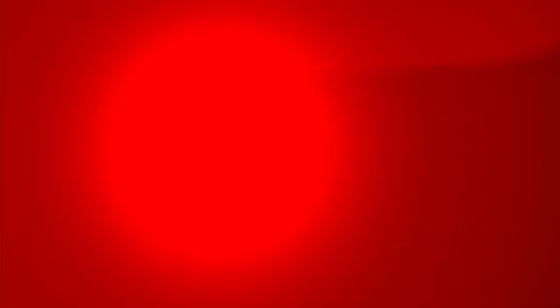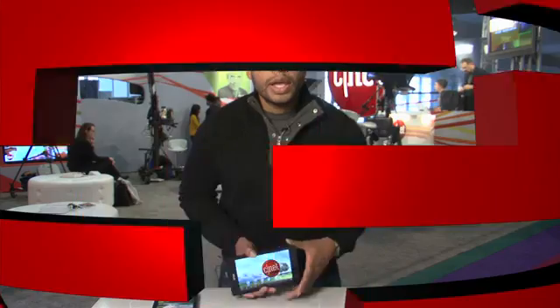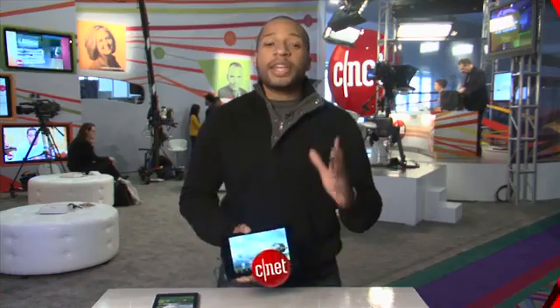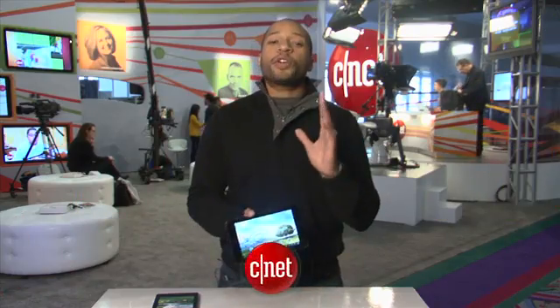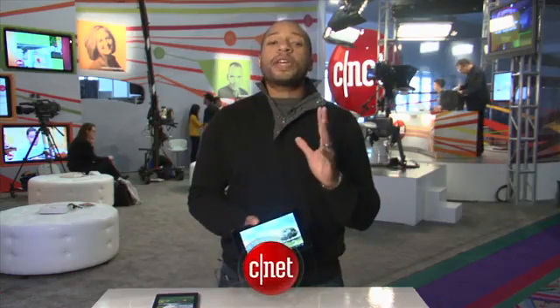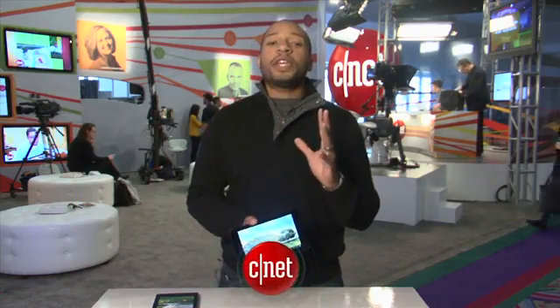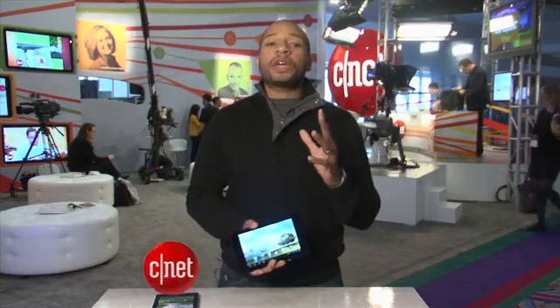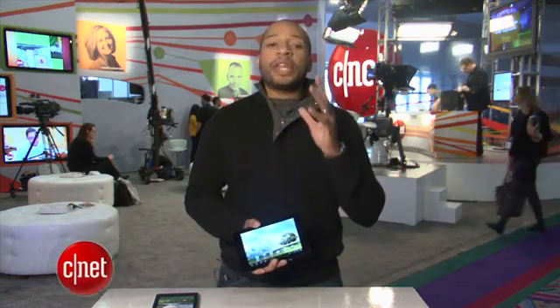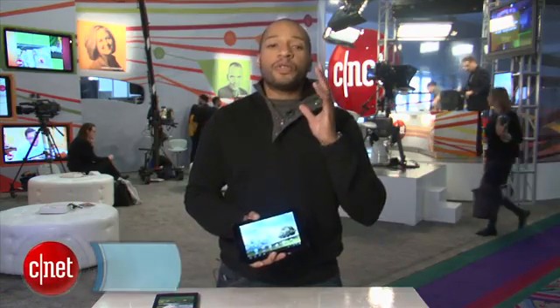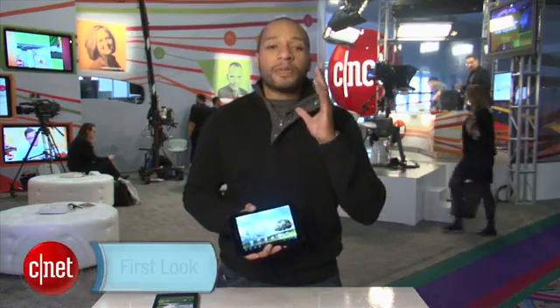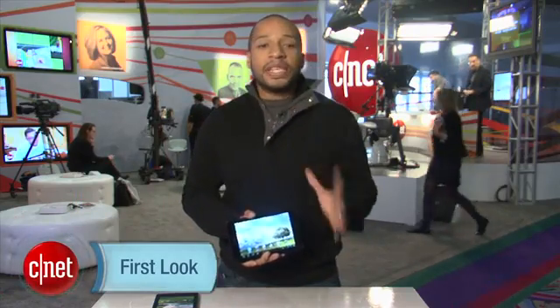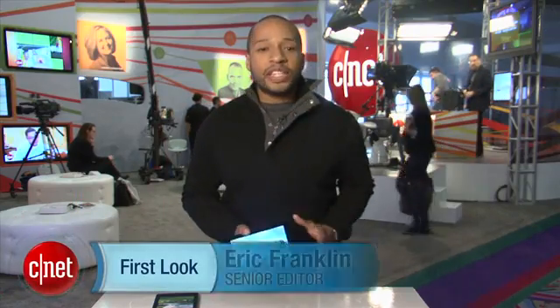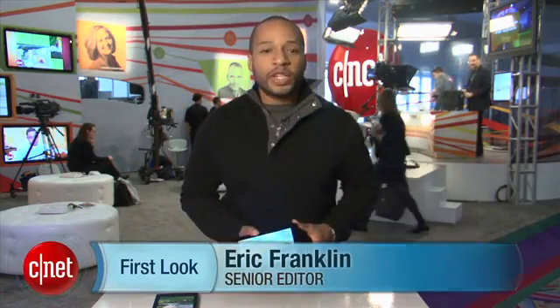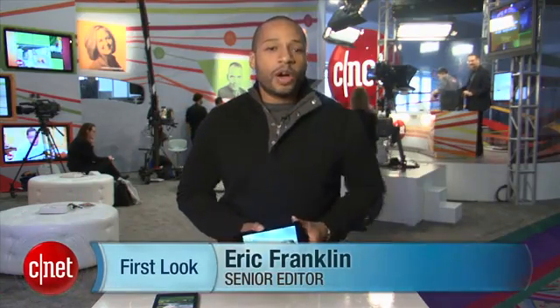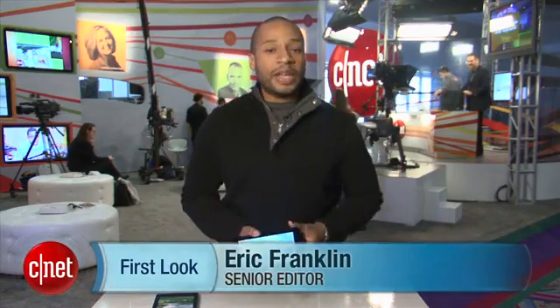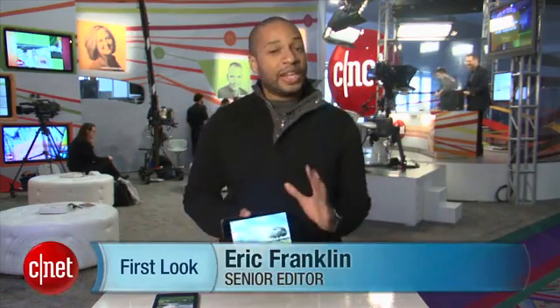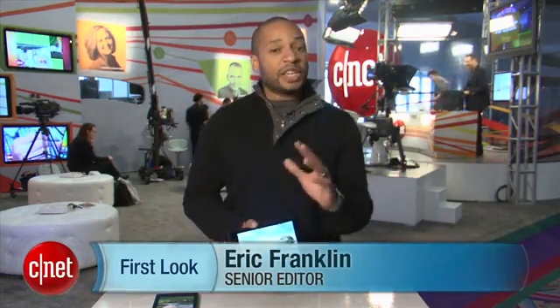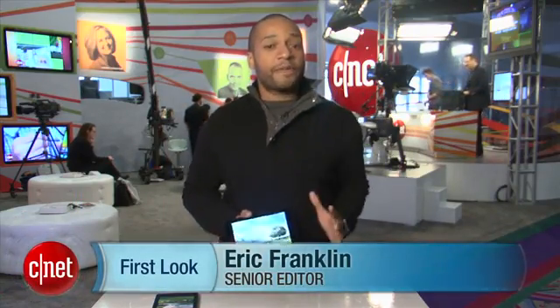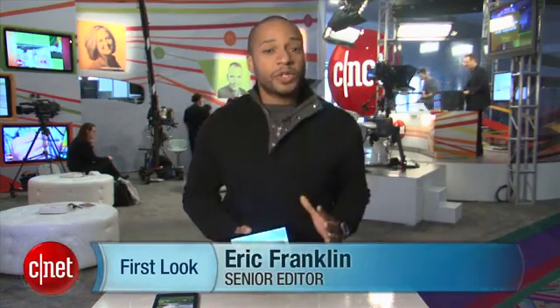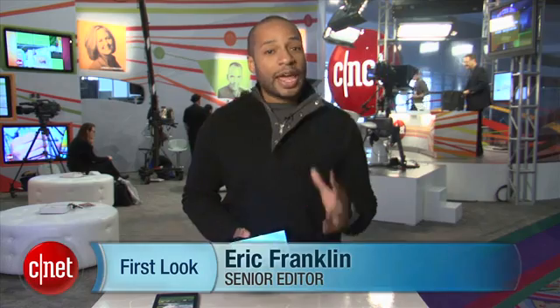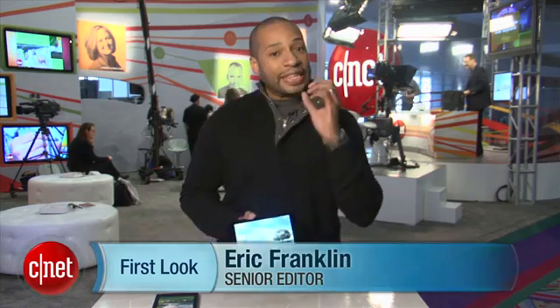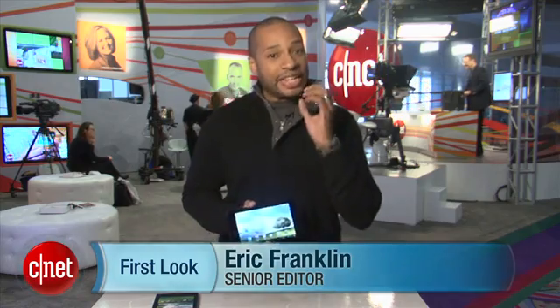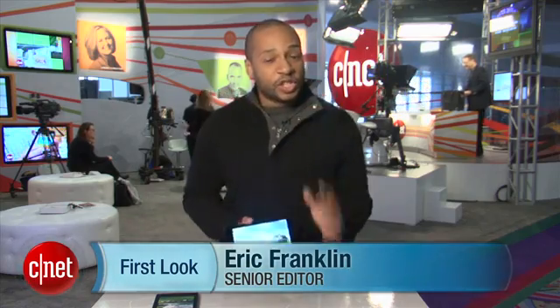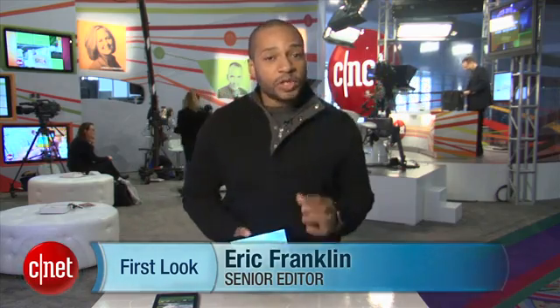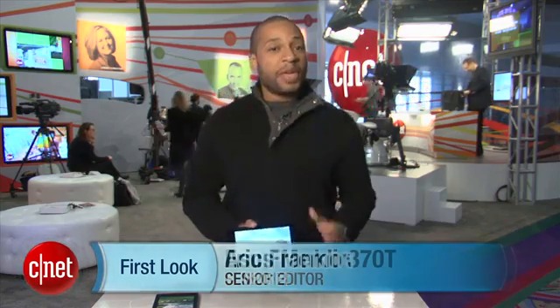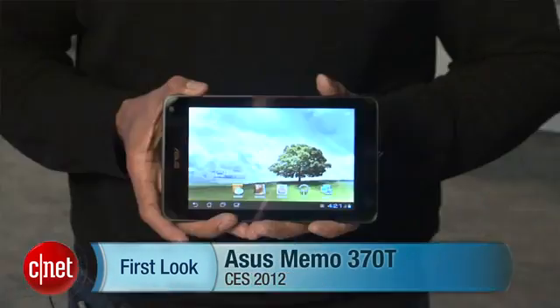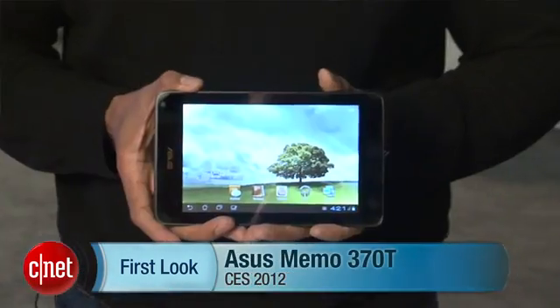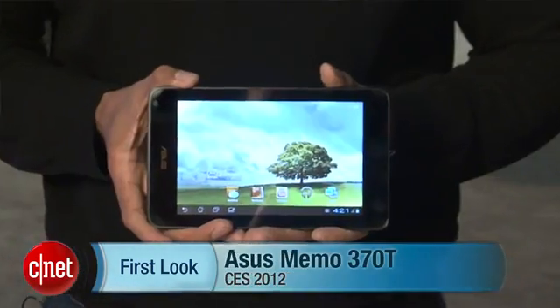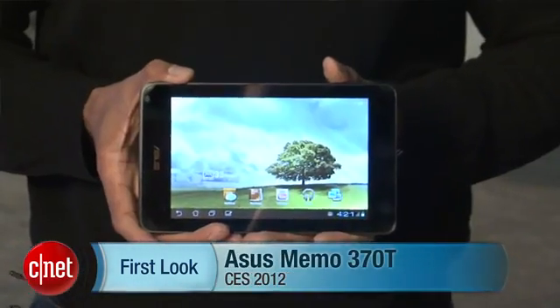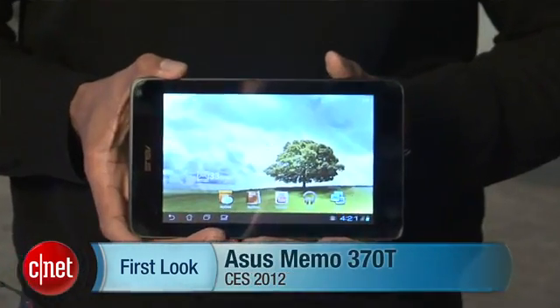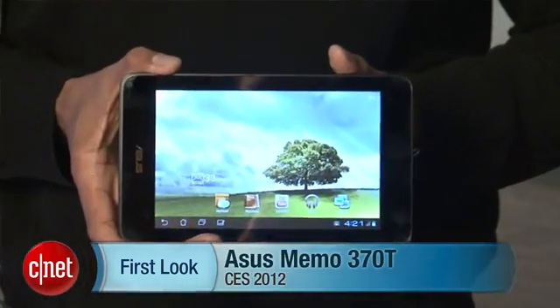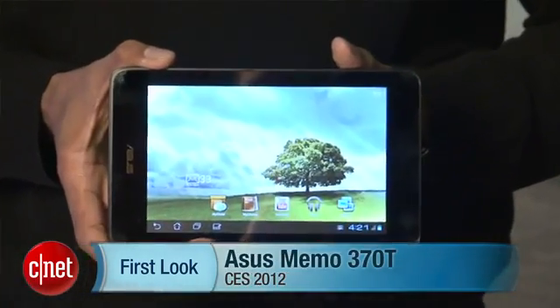Hey guys, Eric Franklin here coming at you from CES 2012, and today I'm taking a first look at the ASUS MIMO 370T.